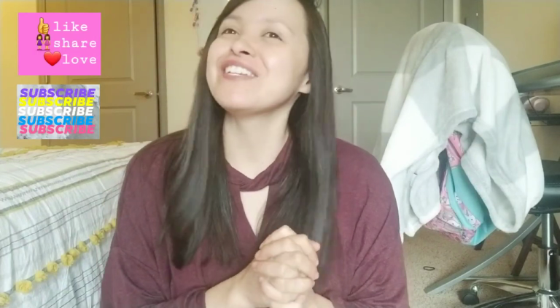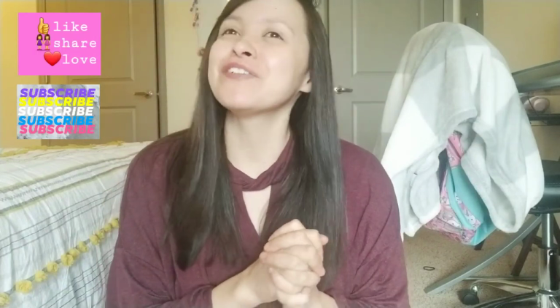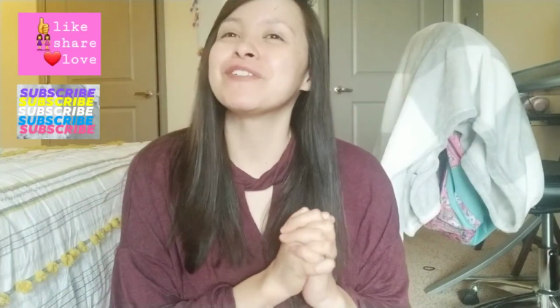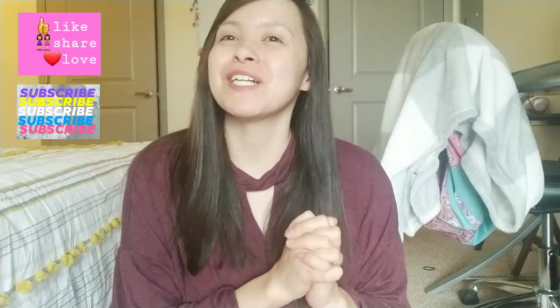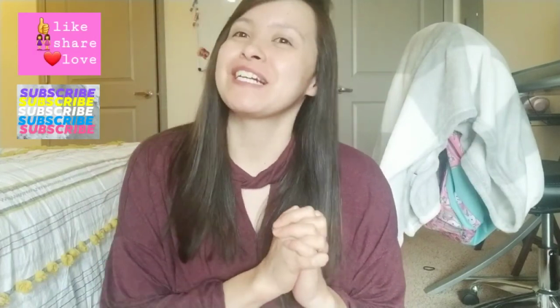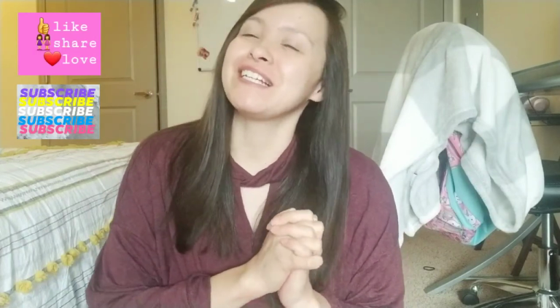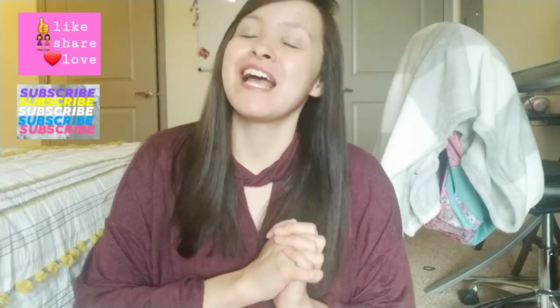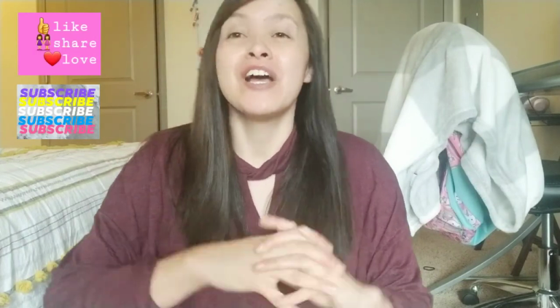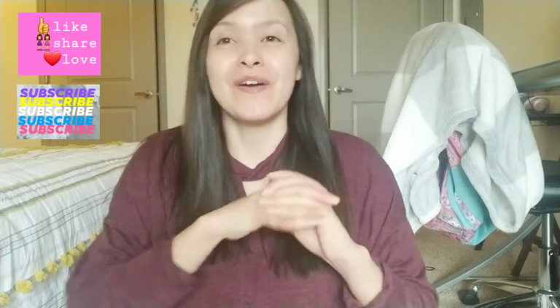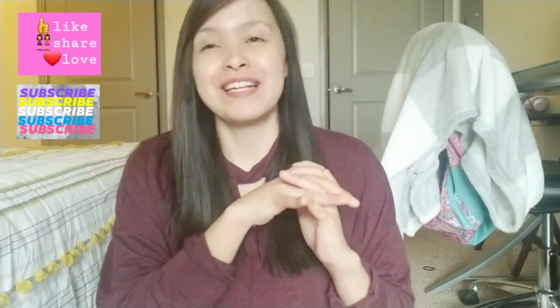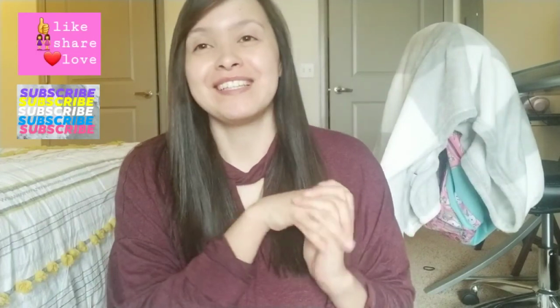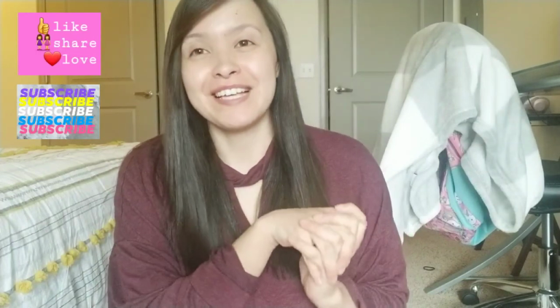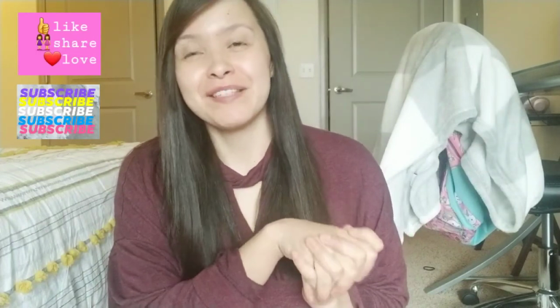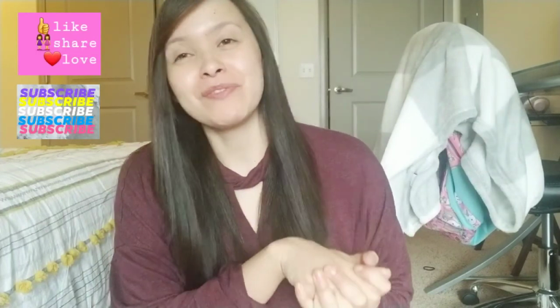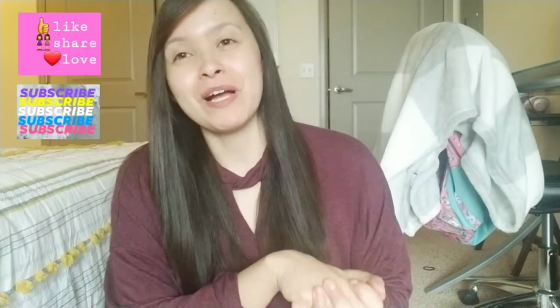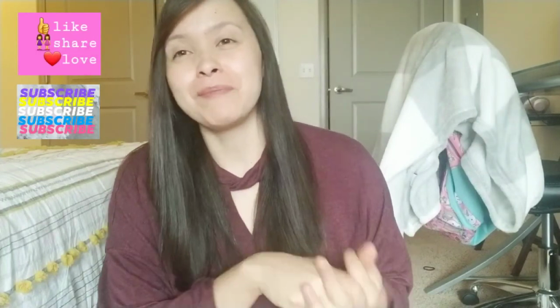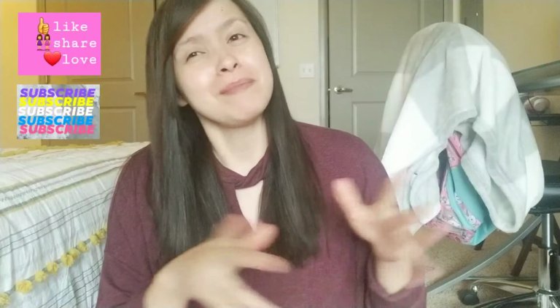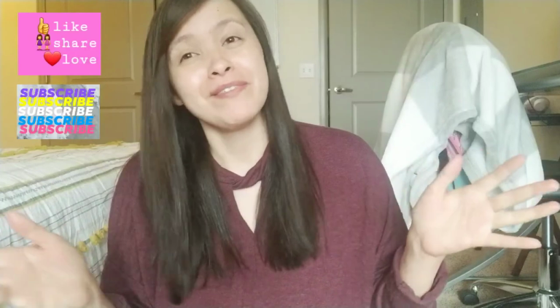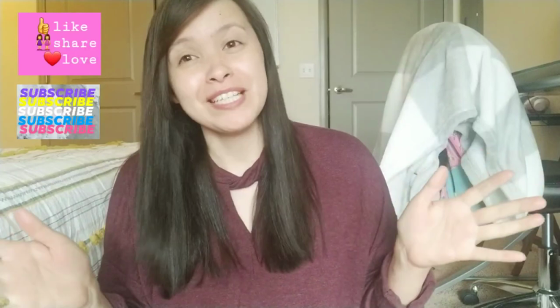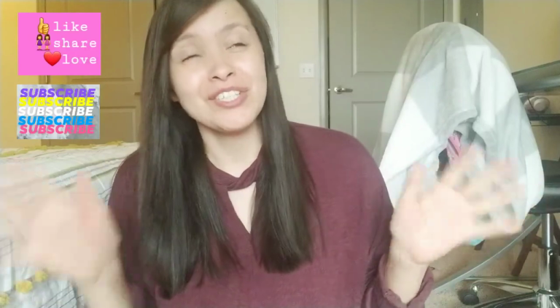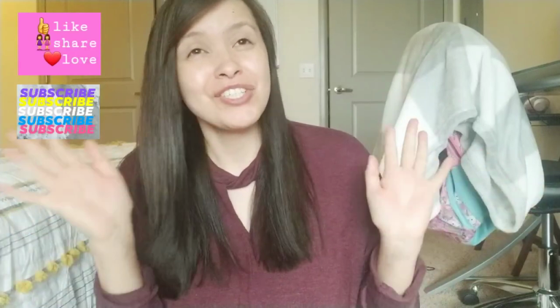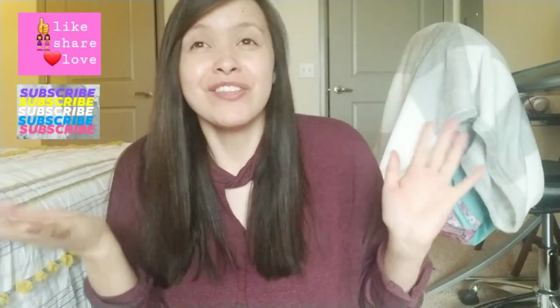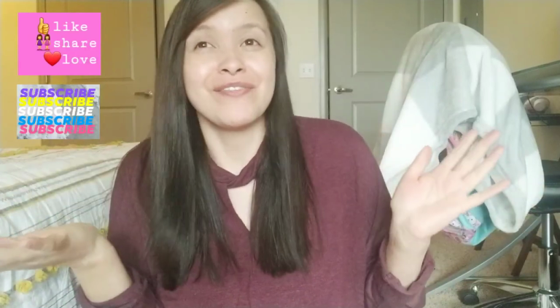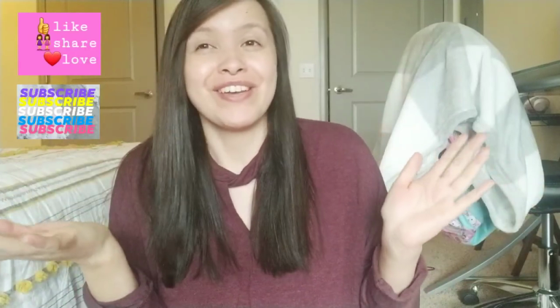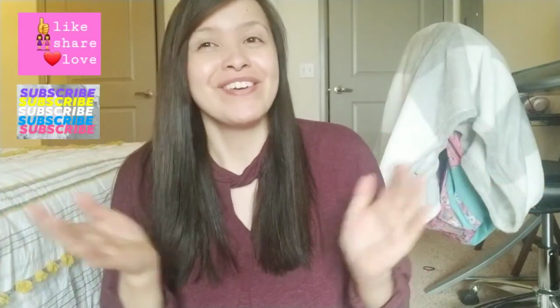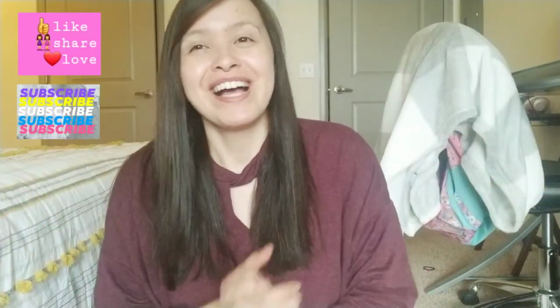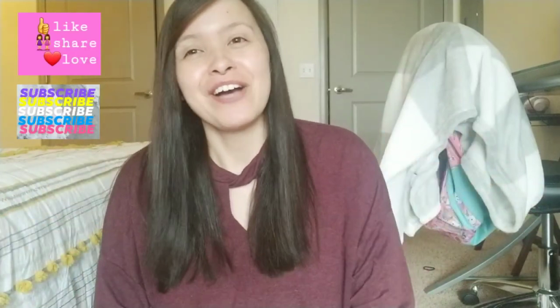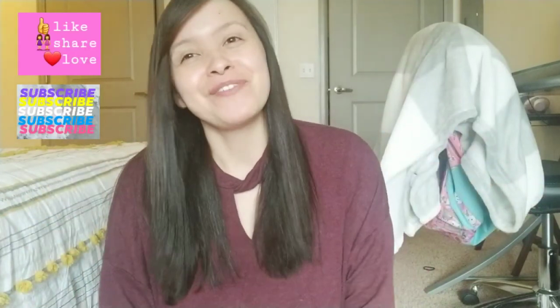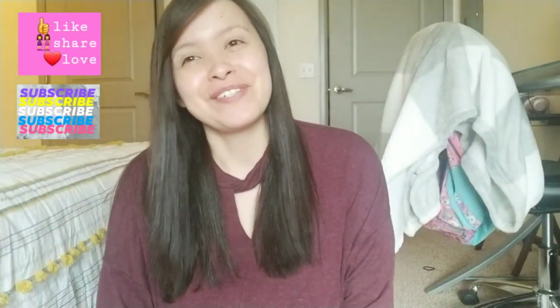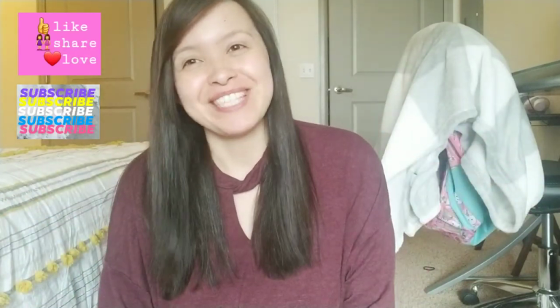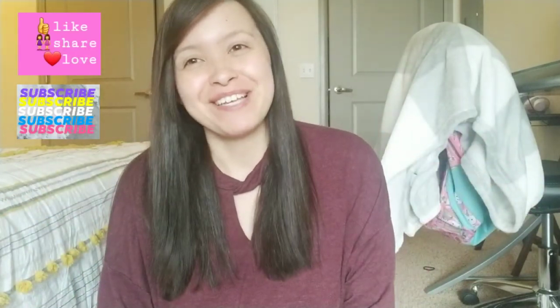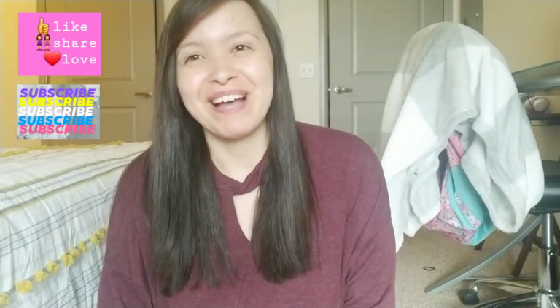Thank you so much for watching, guys. Go ahead and like, subscribe, but specifically just share this video. Have a wonderful day. Bye!